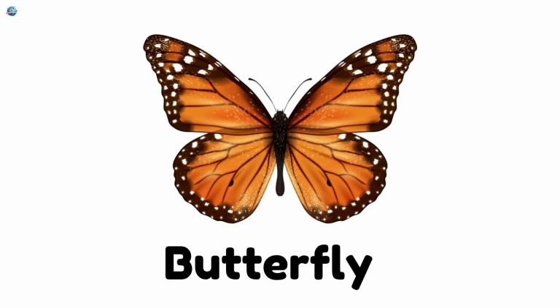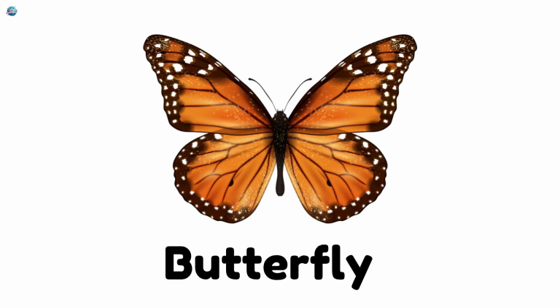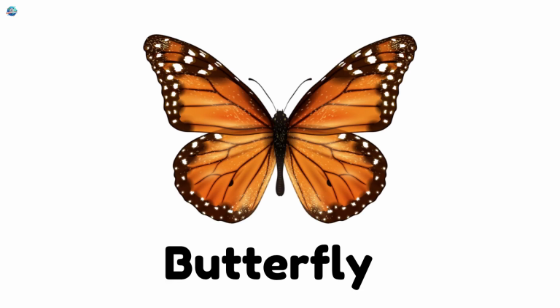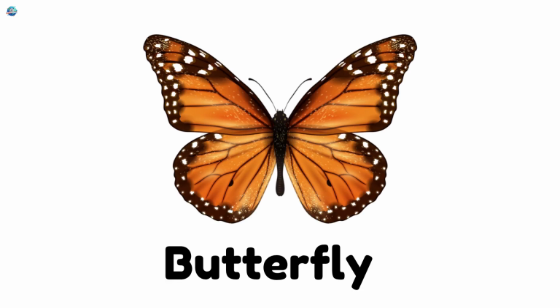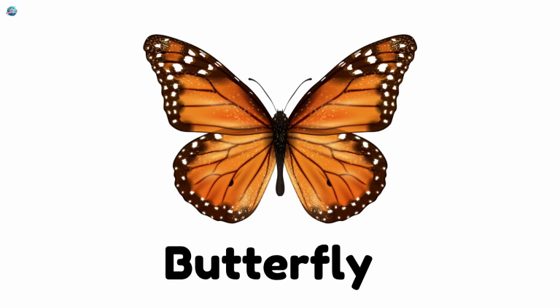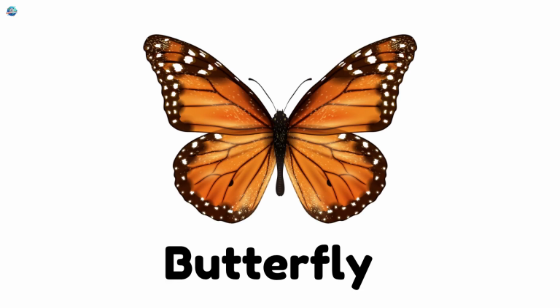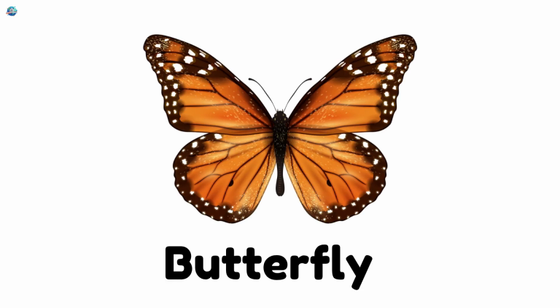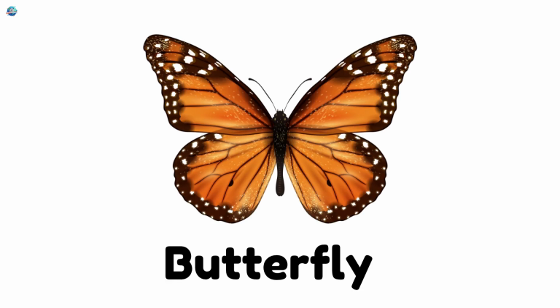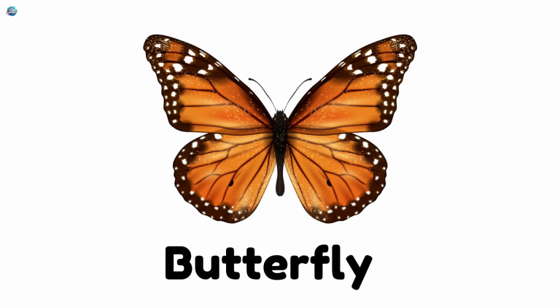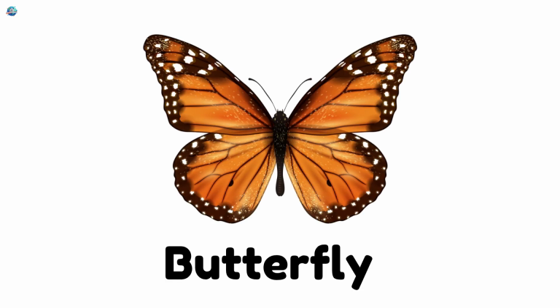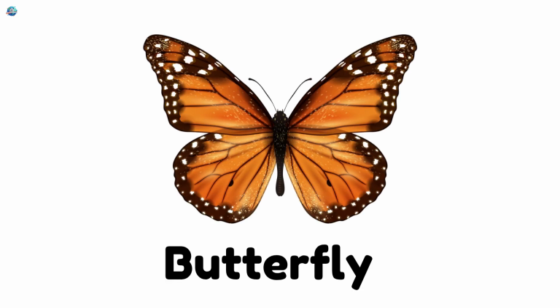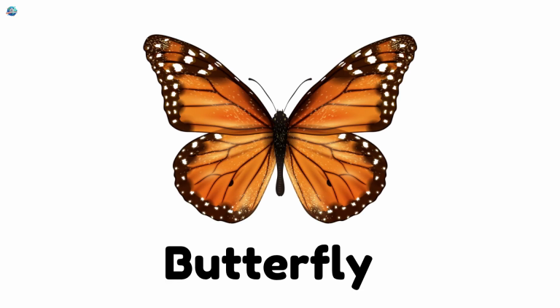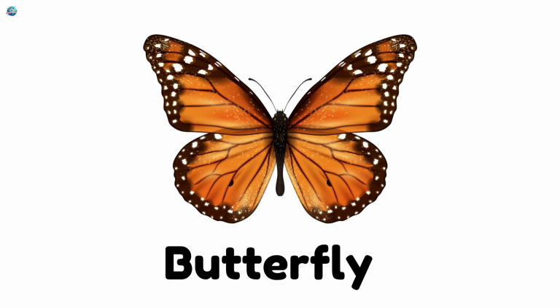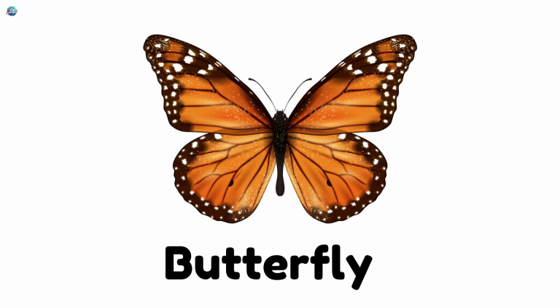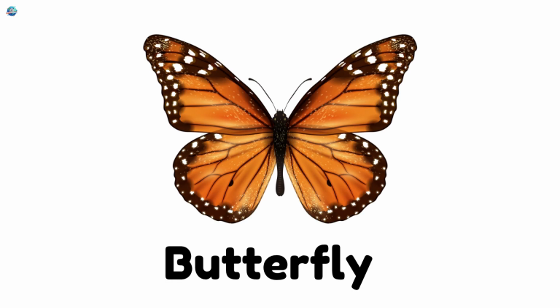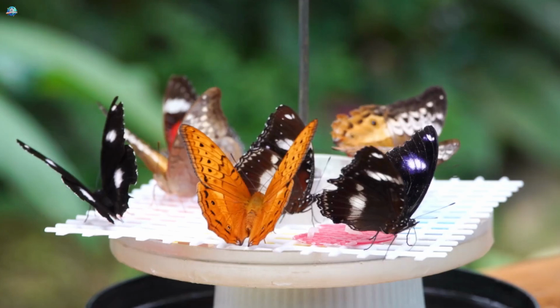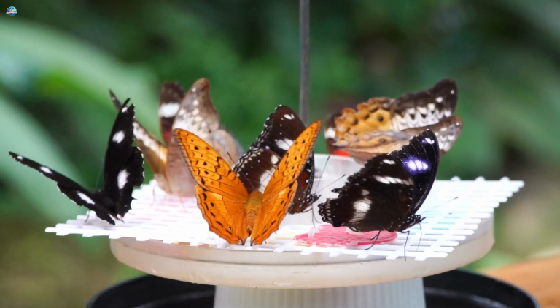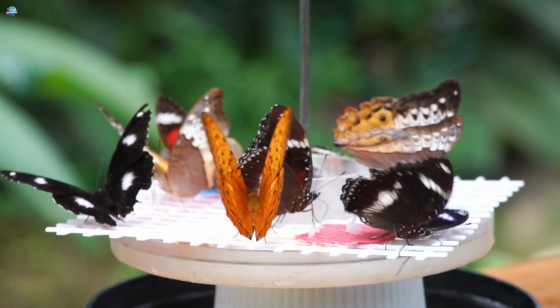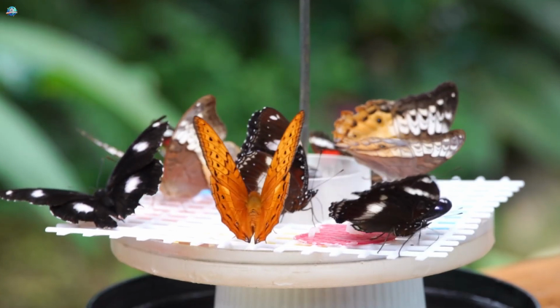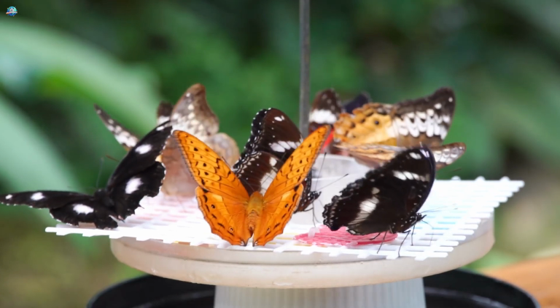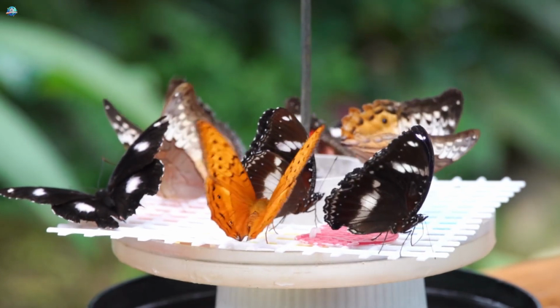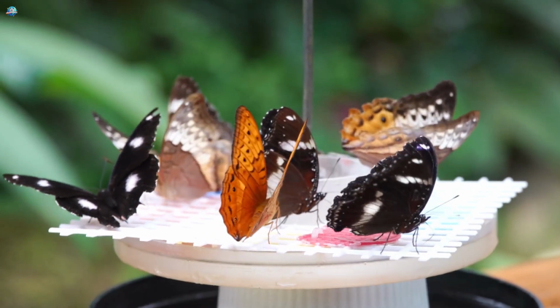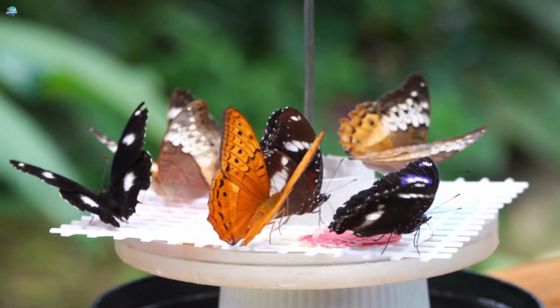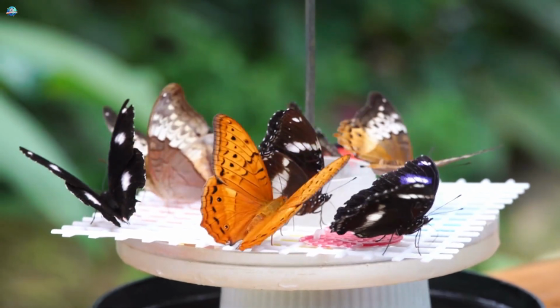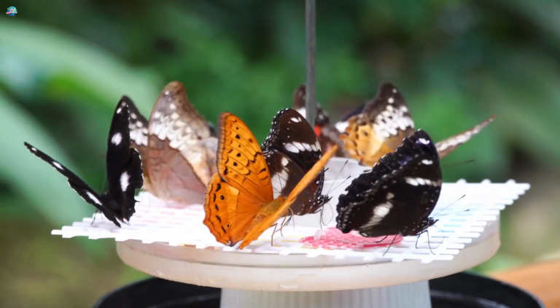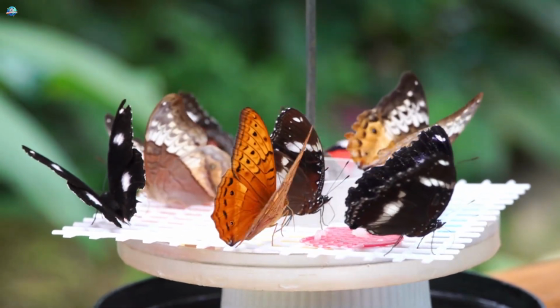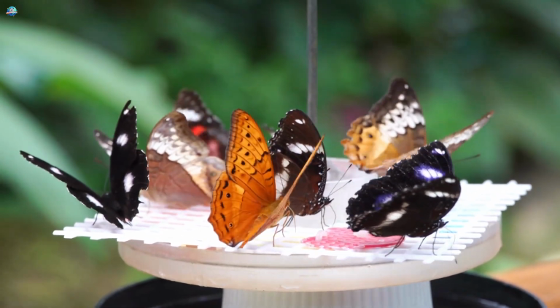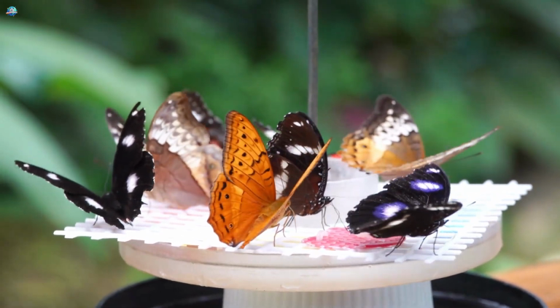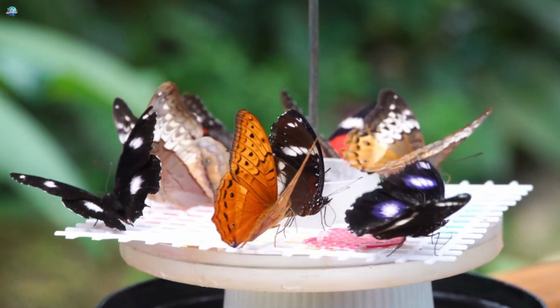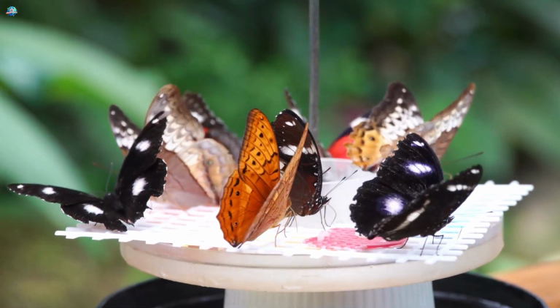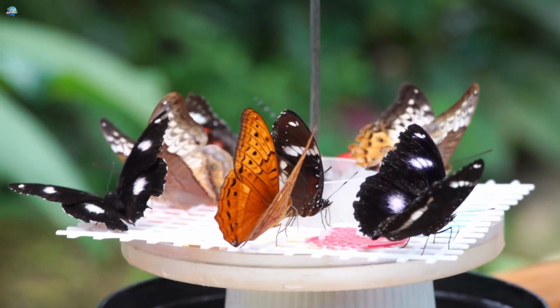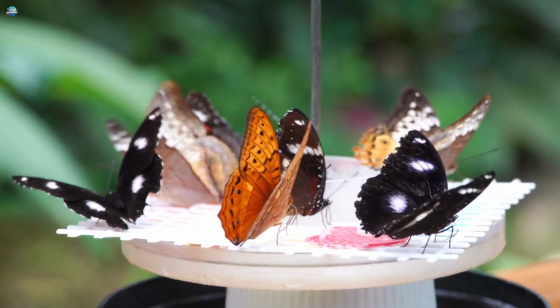Butterfly! Butterflies have colorful wings that flutter in gardens. They love sipping nectar from flowers.